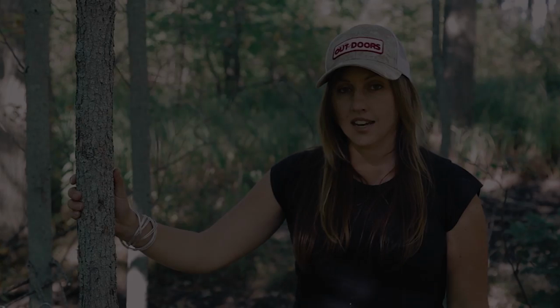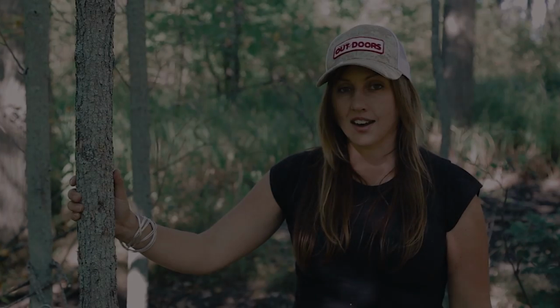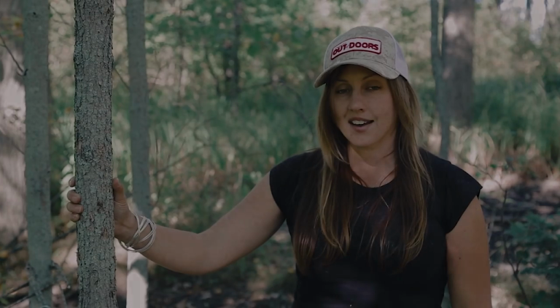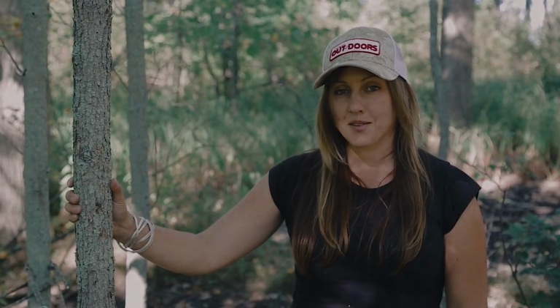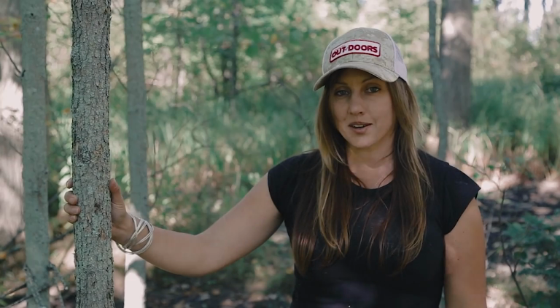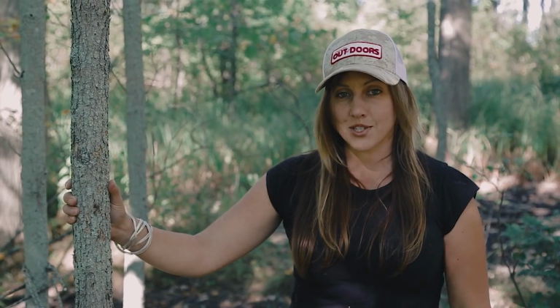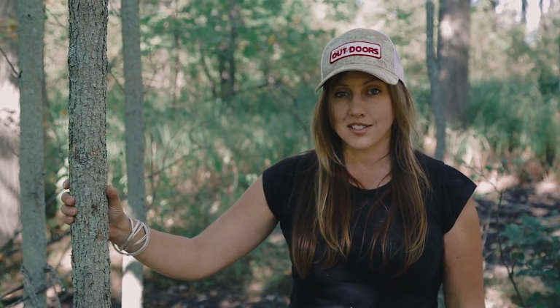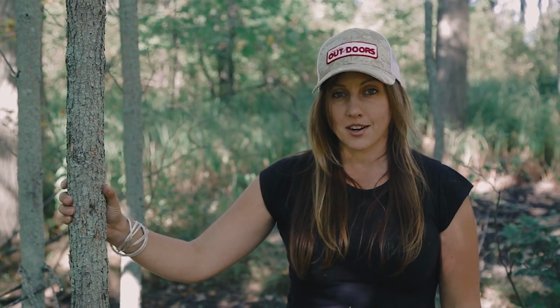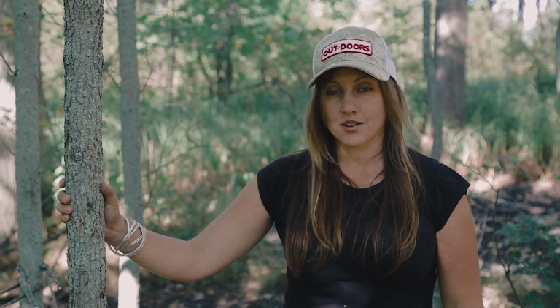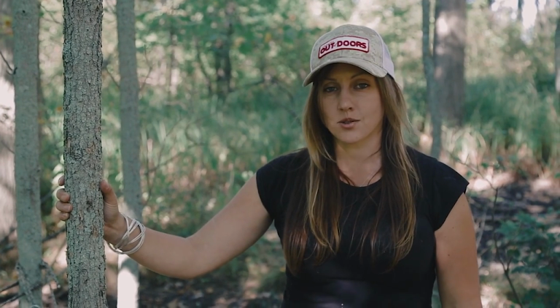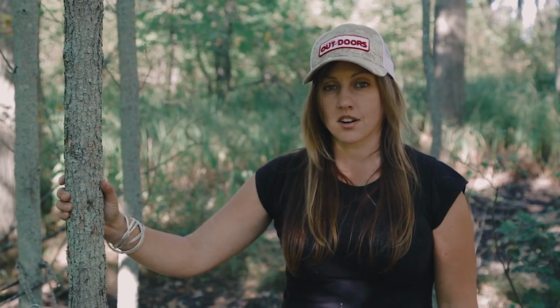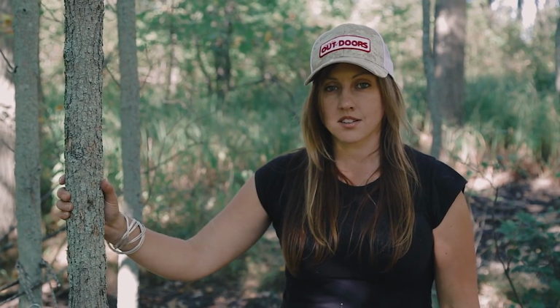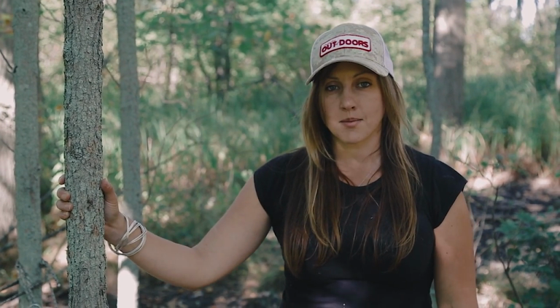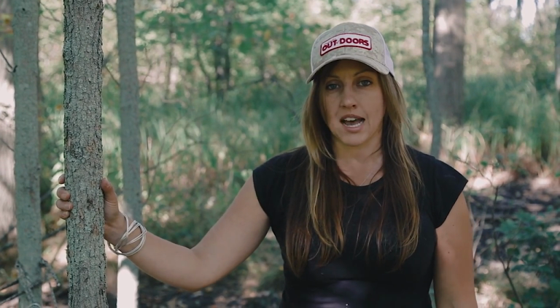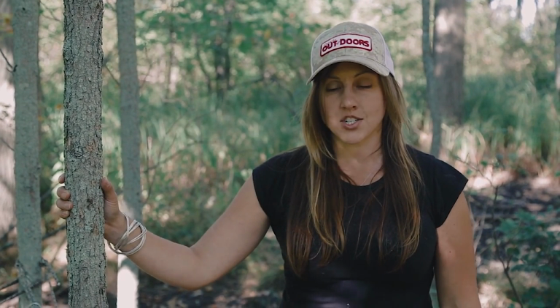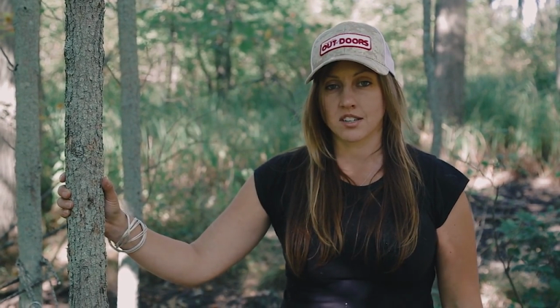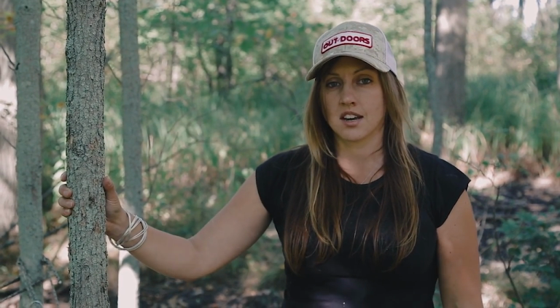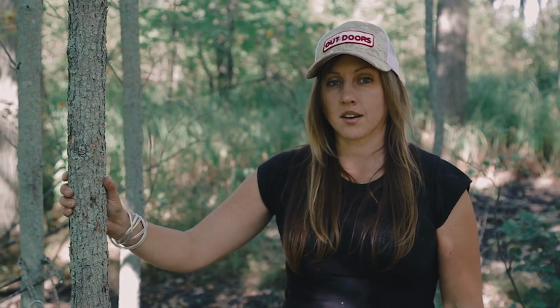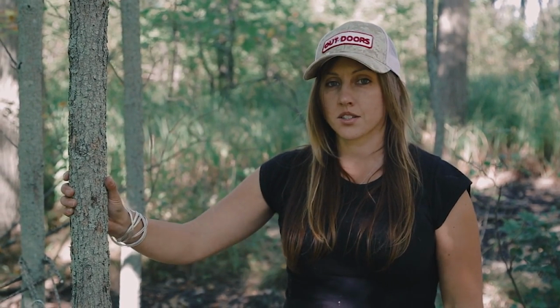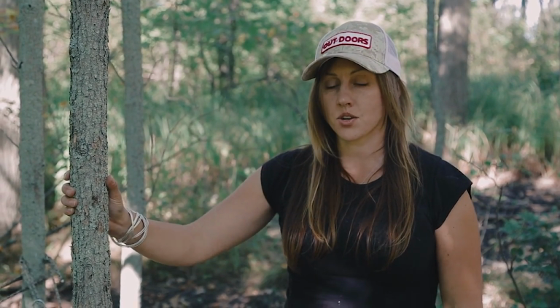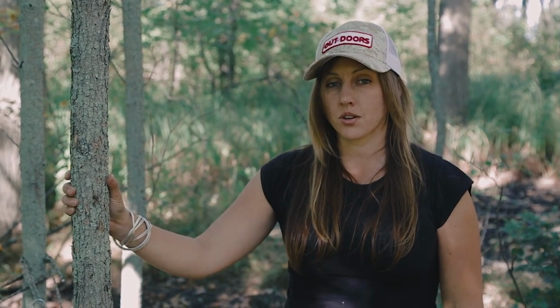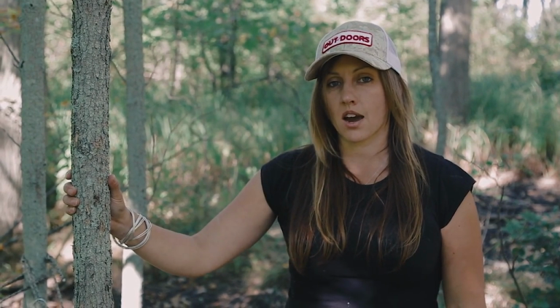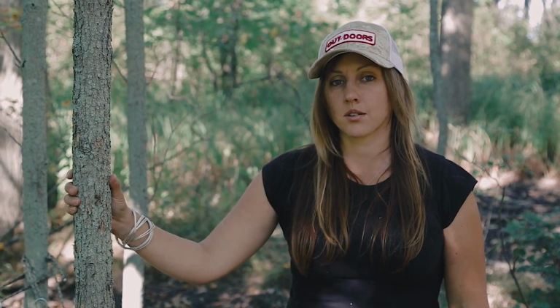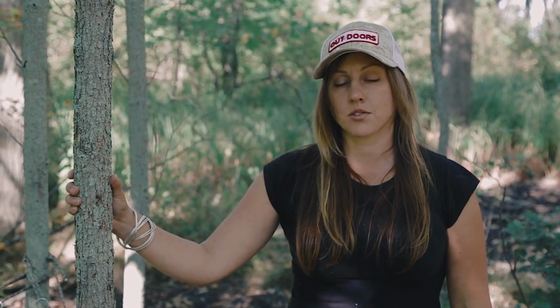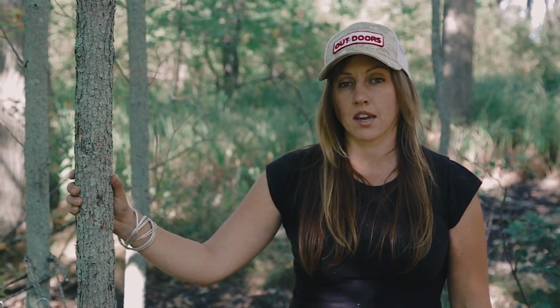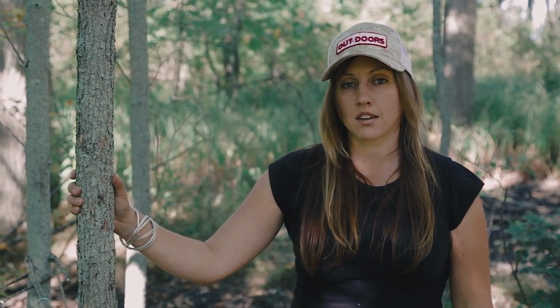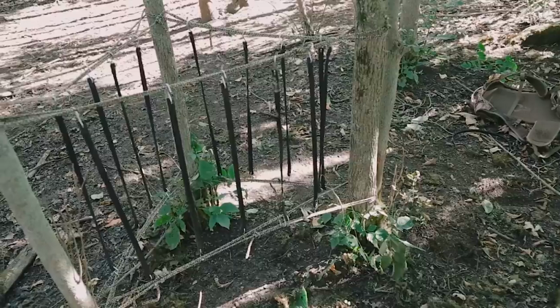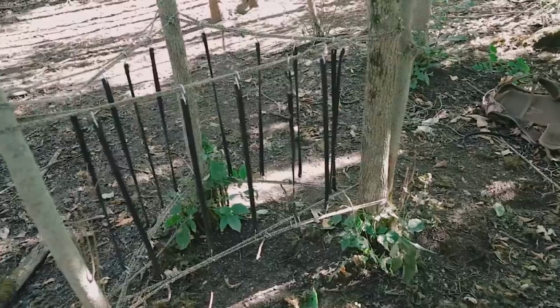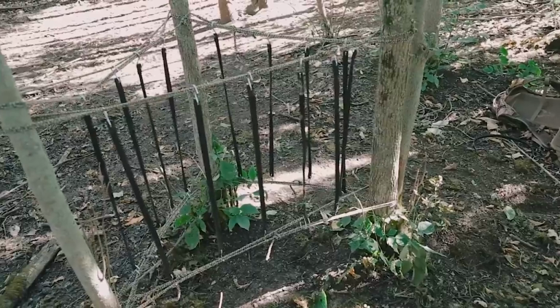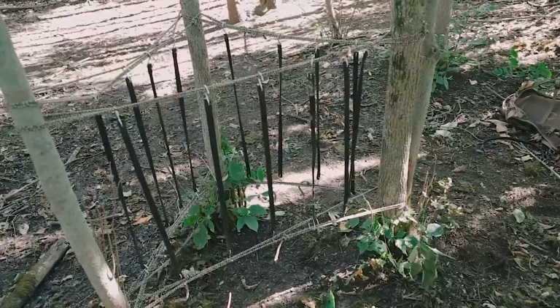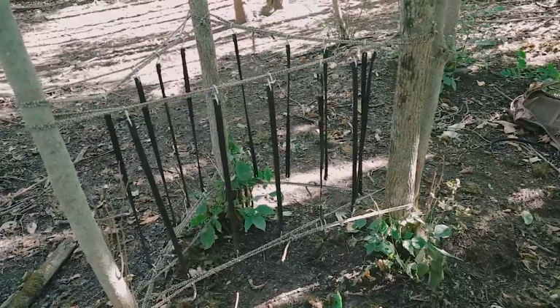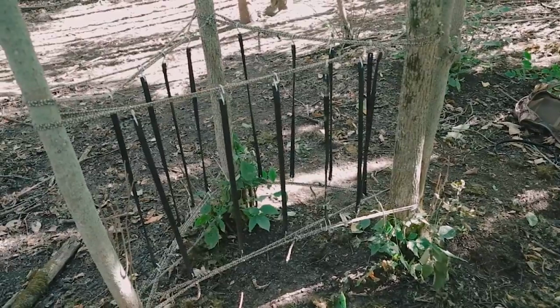Hi, welcome to Ontario Outdoors. I'm Lasha. I'm going to show you how to make an antler shed trap.